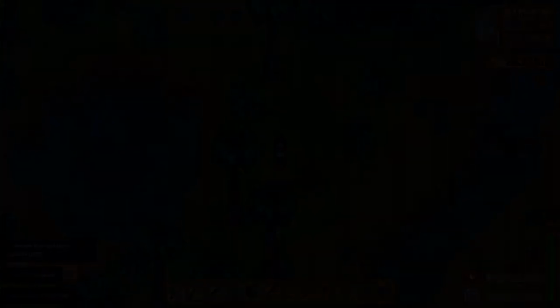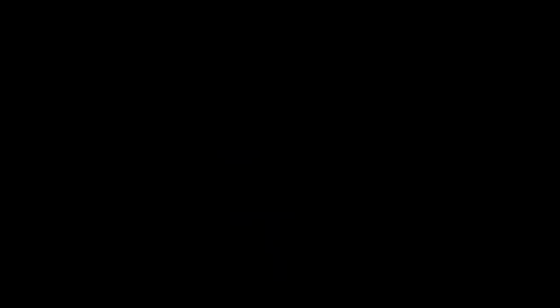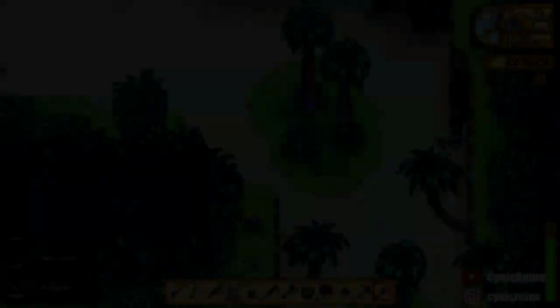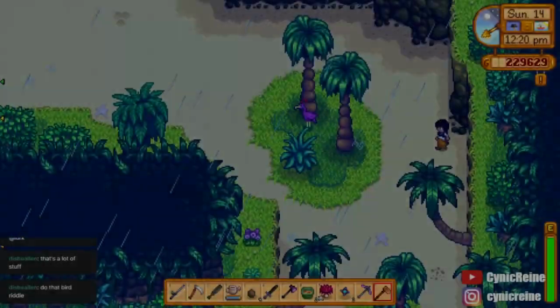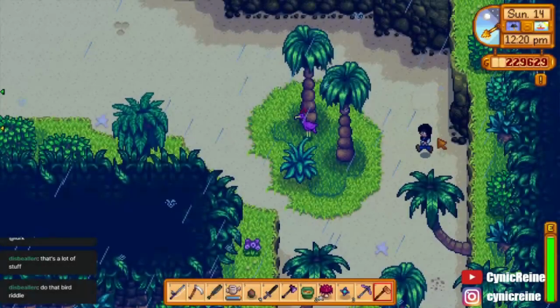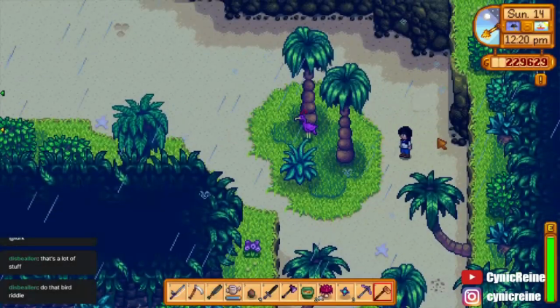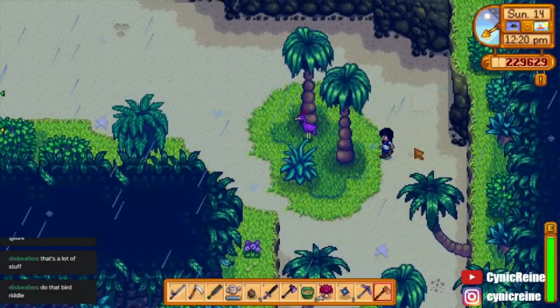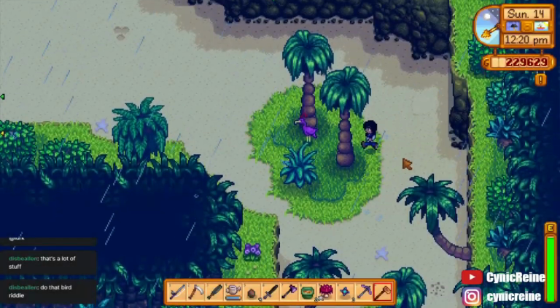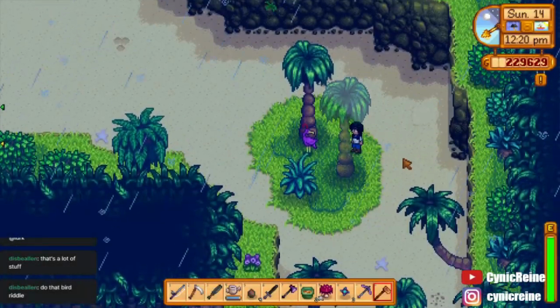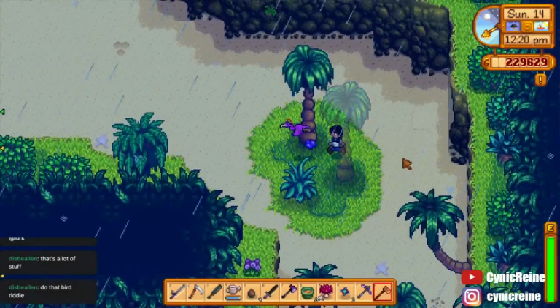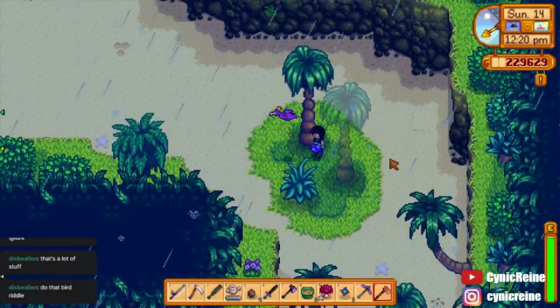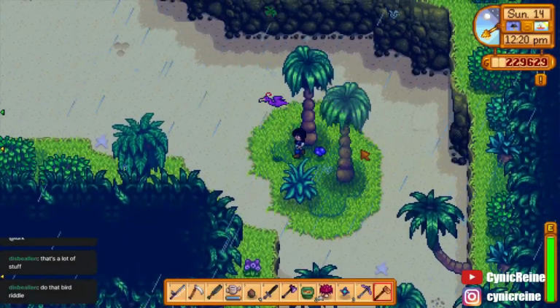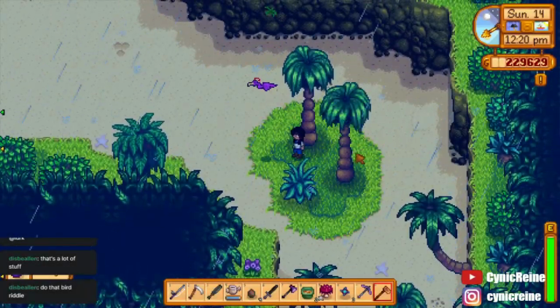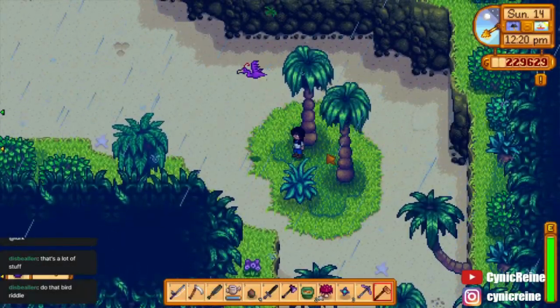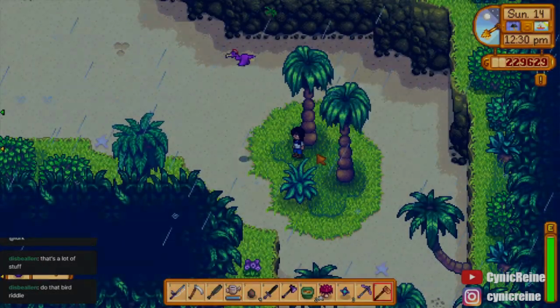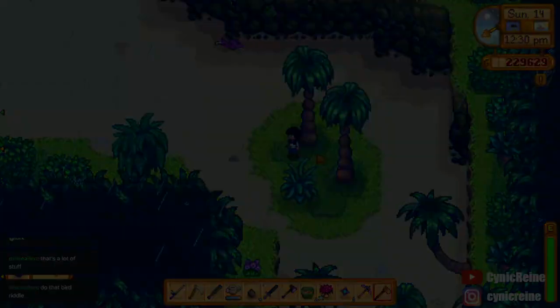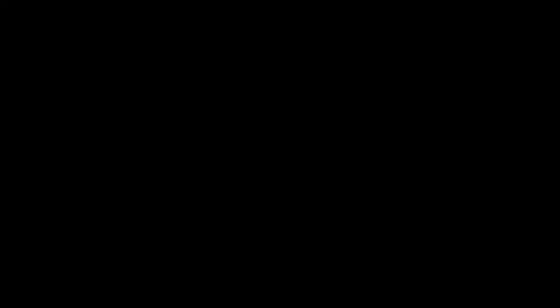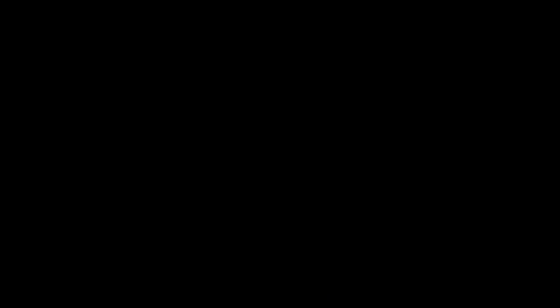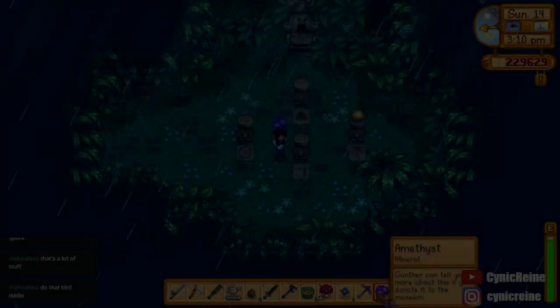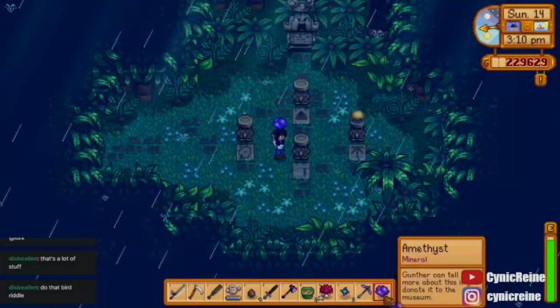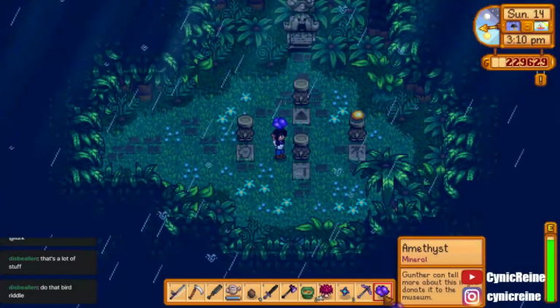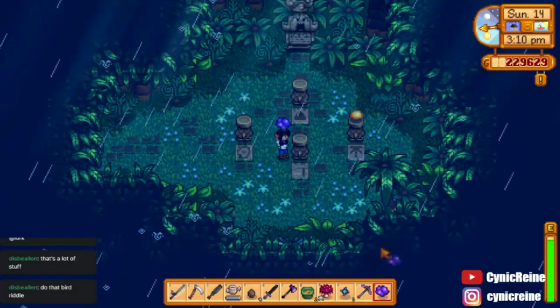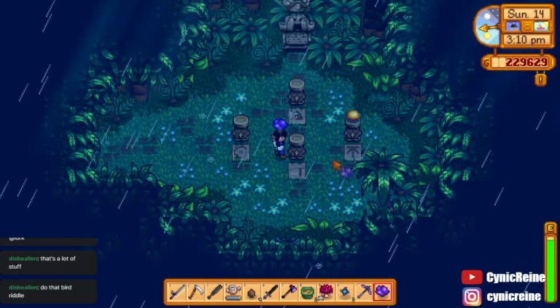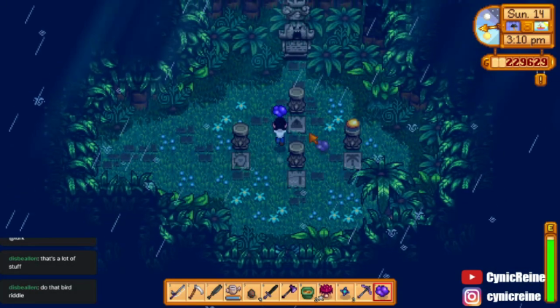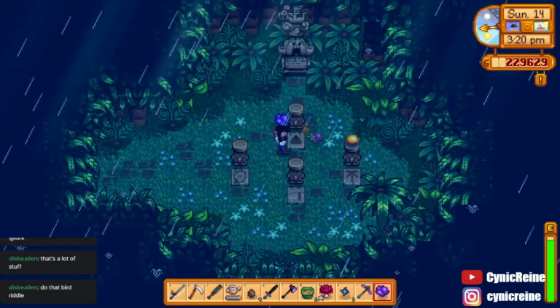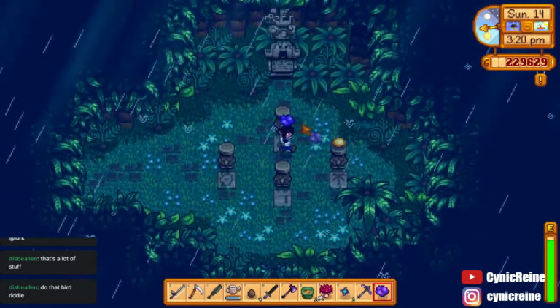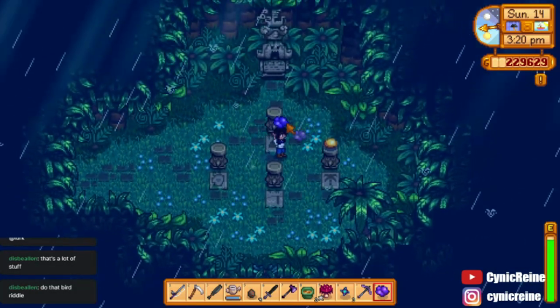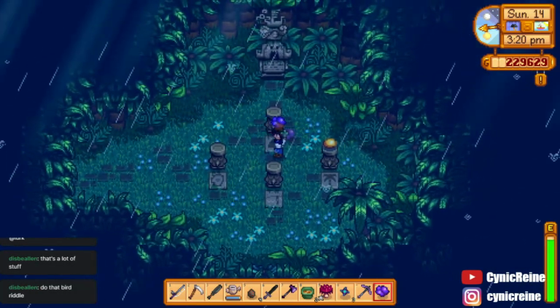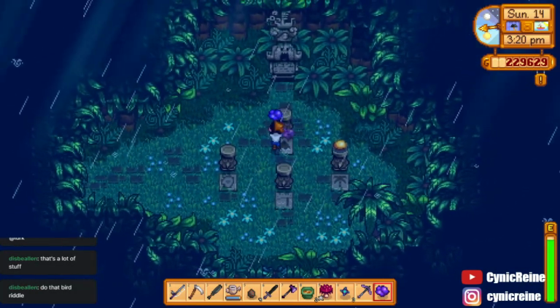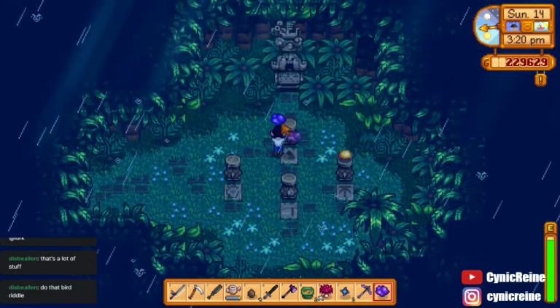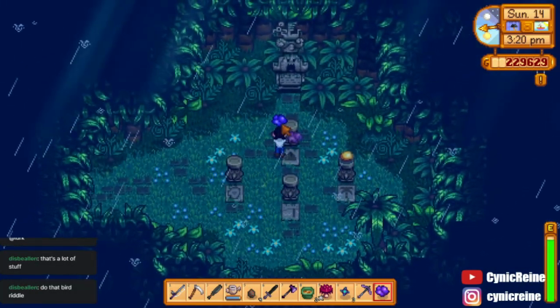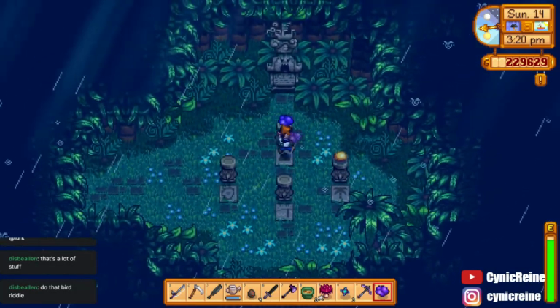Approach the bird and it will drop a gem. Bring the gem to the hidden shrine and place it on the corresponding pedestal.